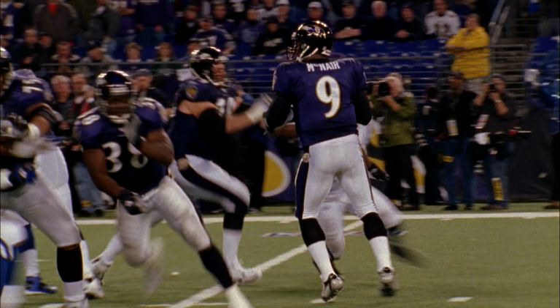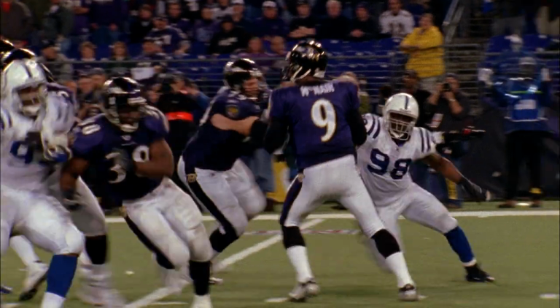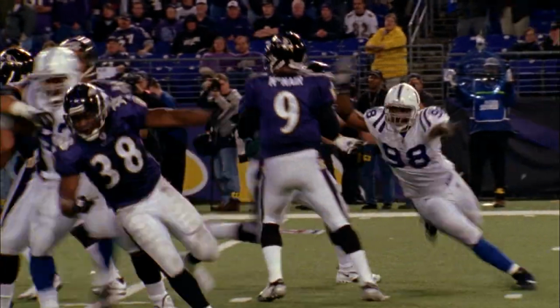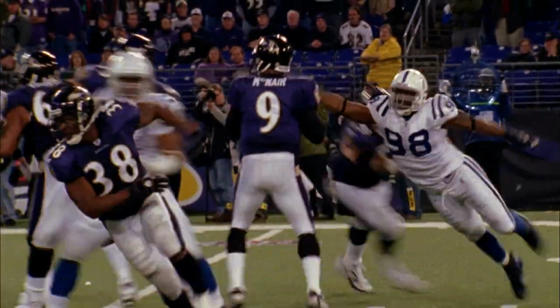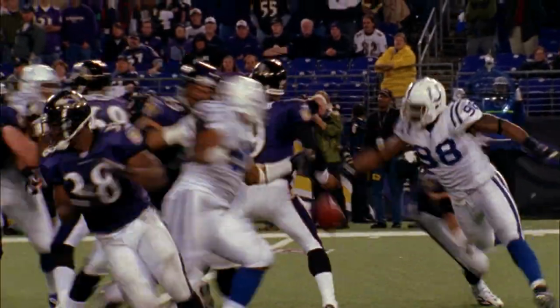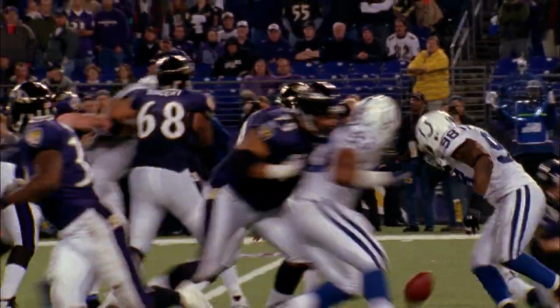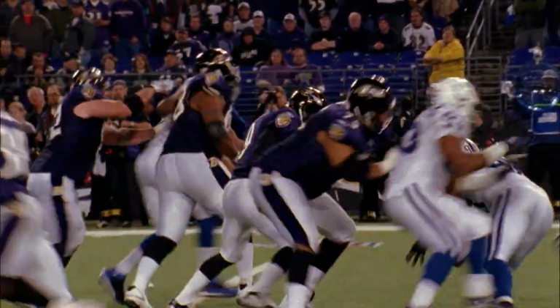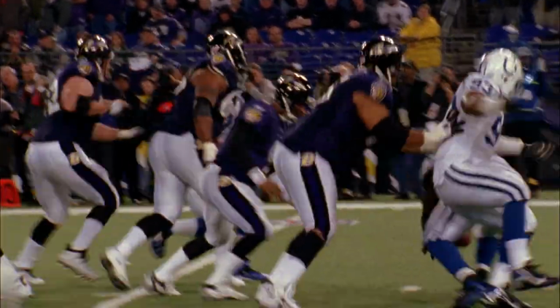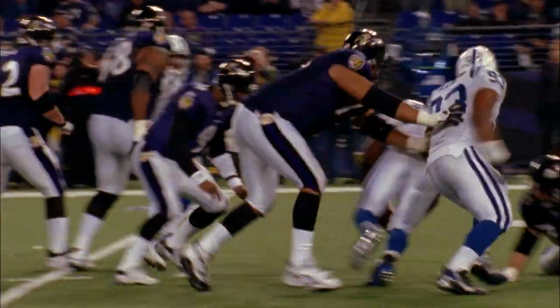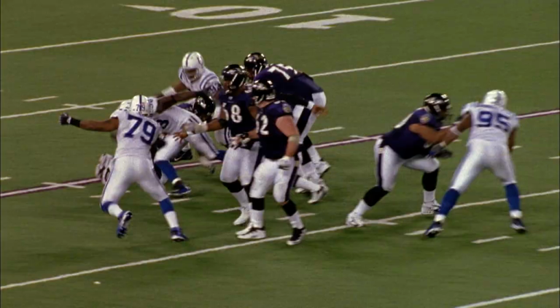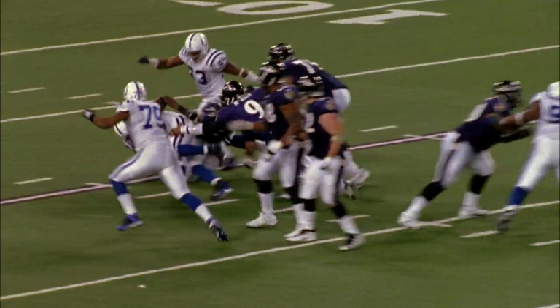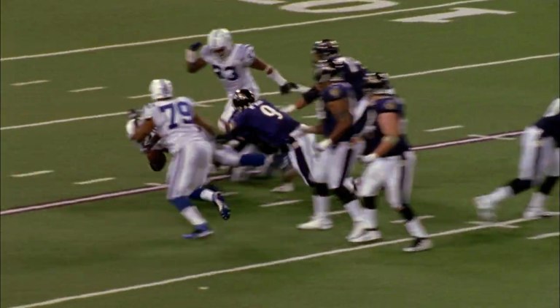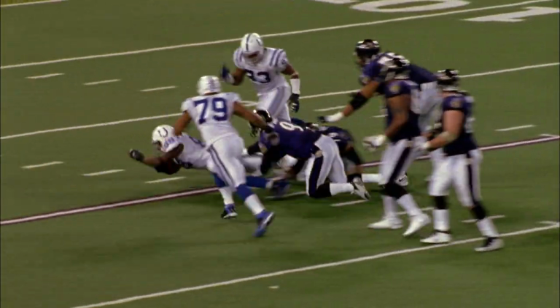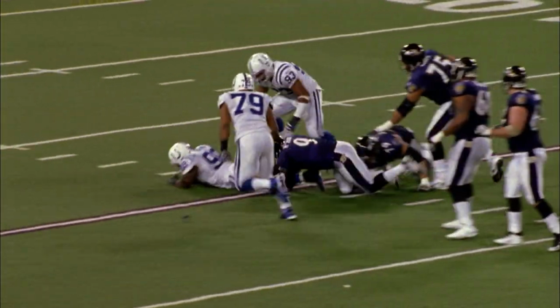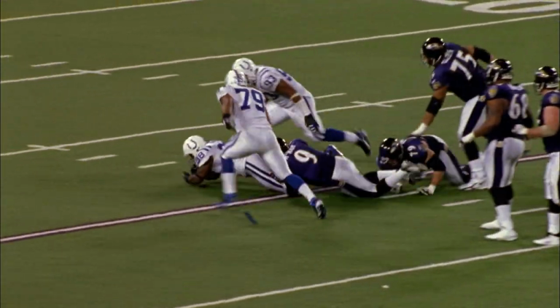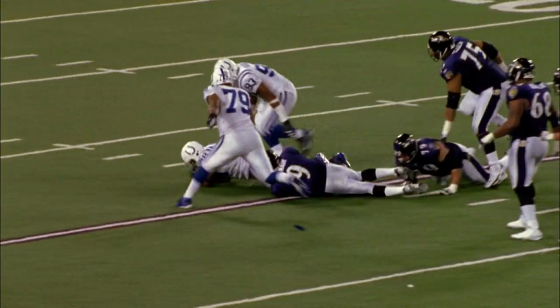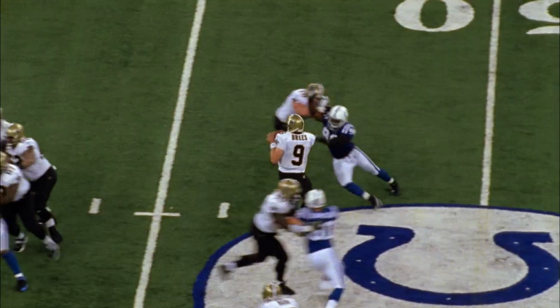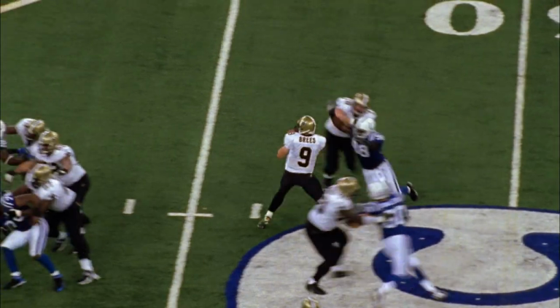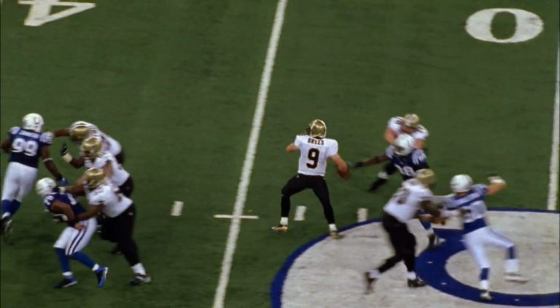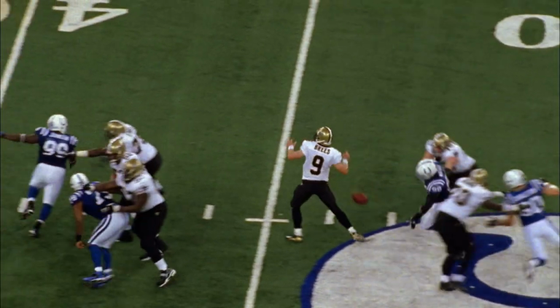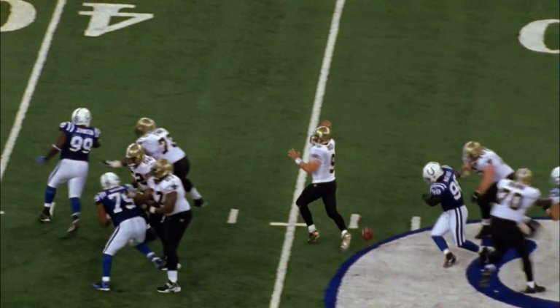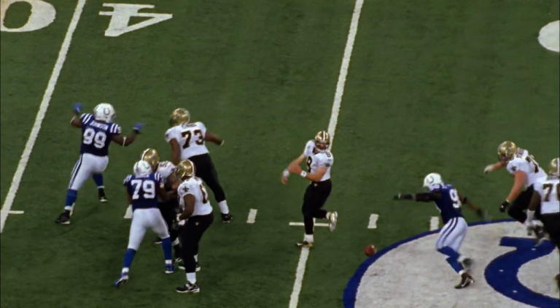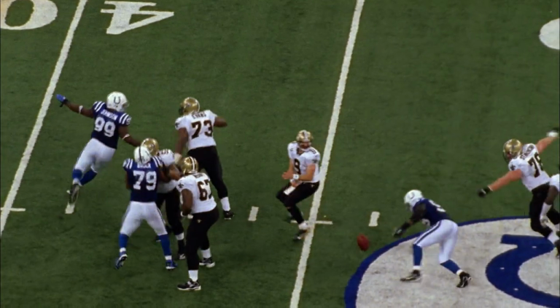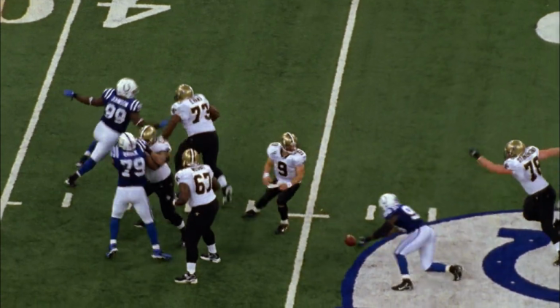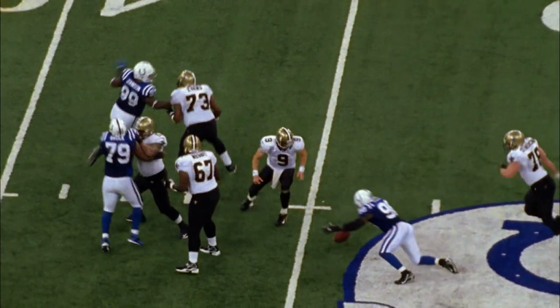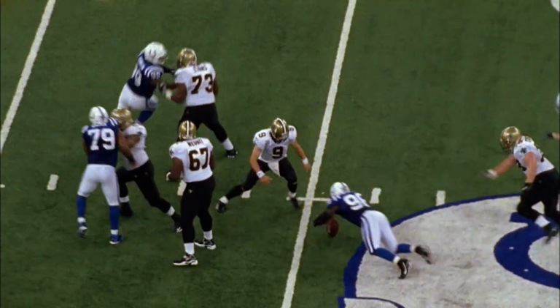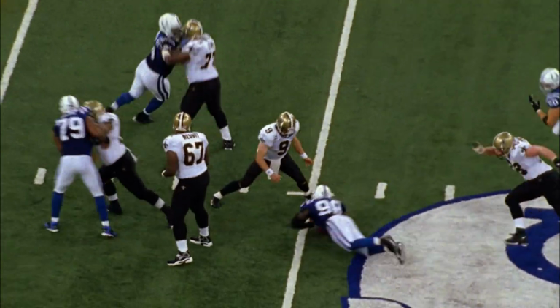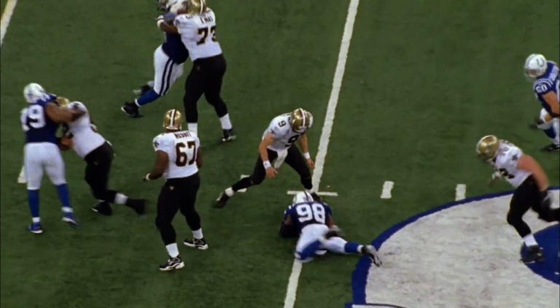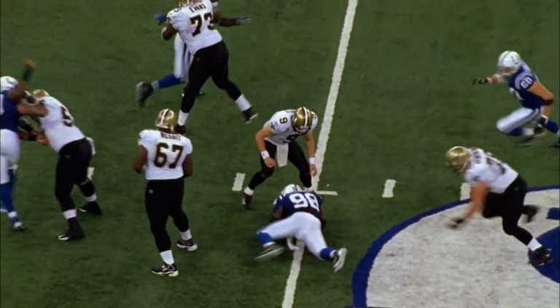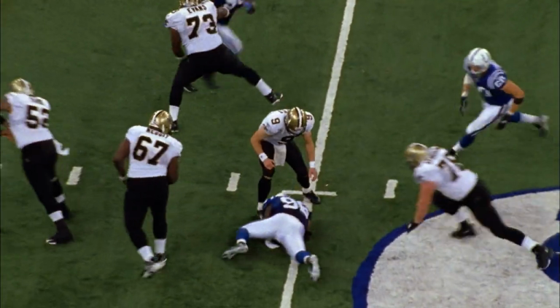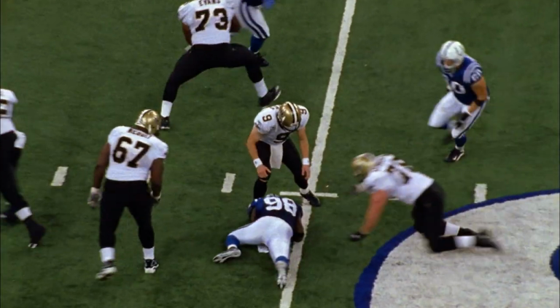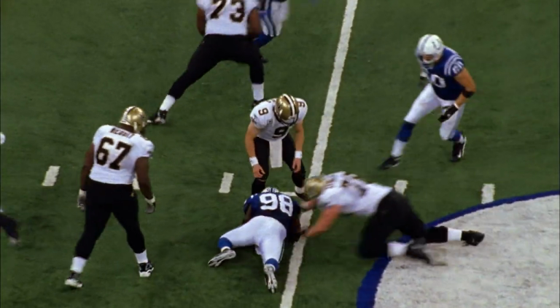Getting some pressure, batted away and knocked out of his hands by Mathis. Robert Mathis with a sack — knocked it out of his hands.